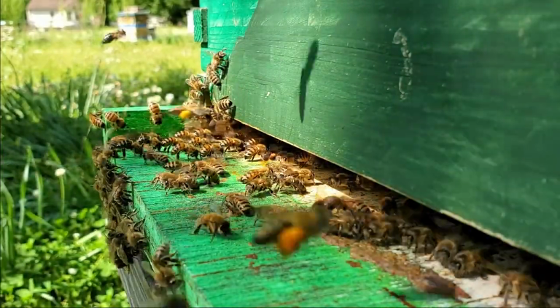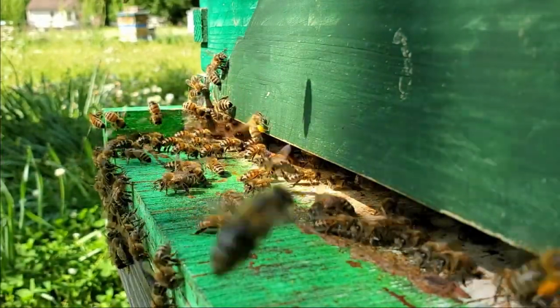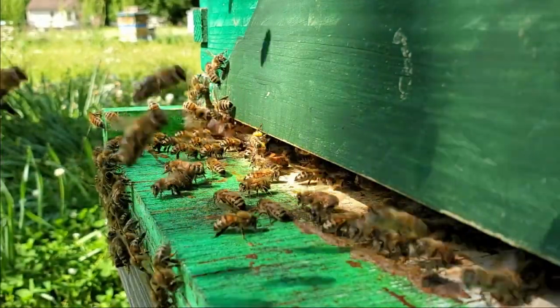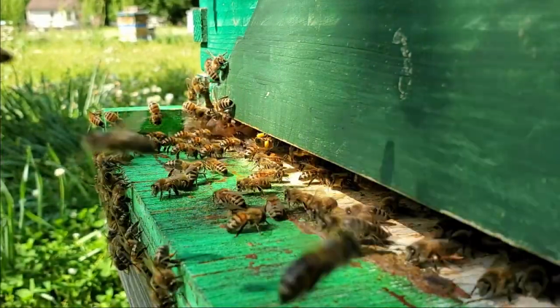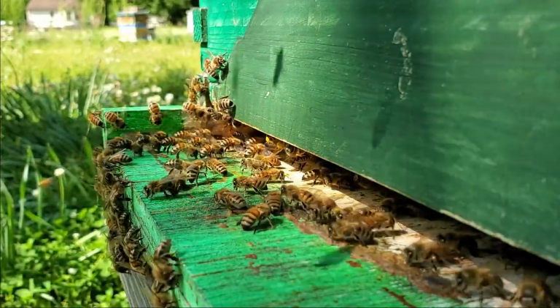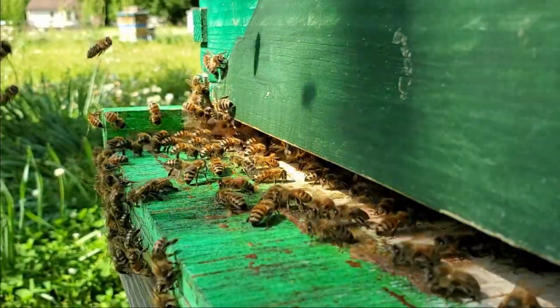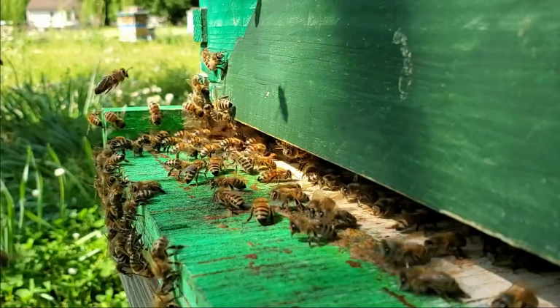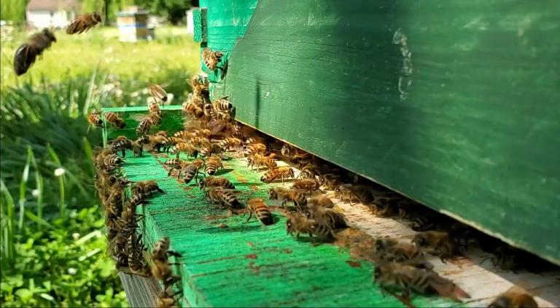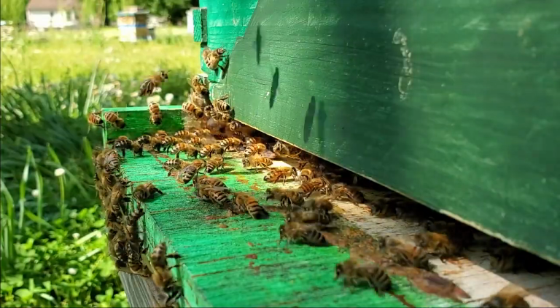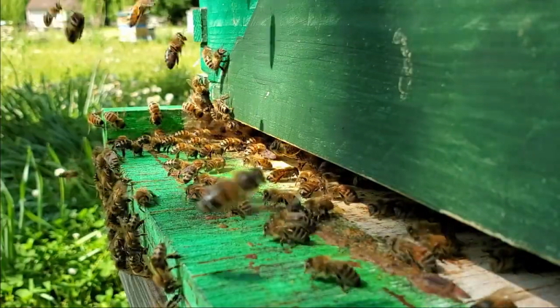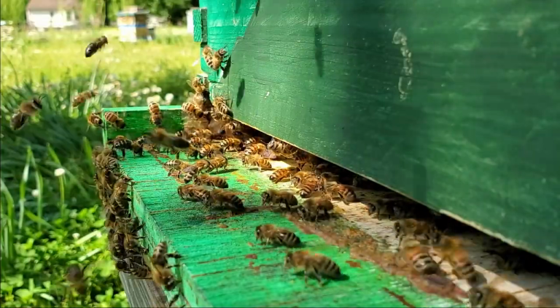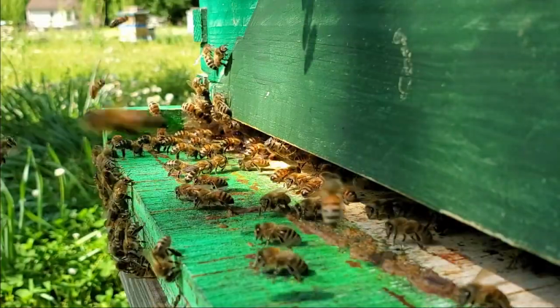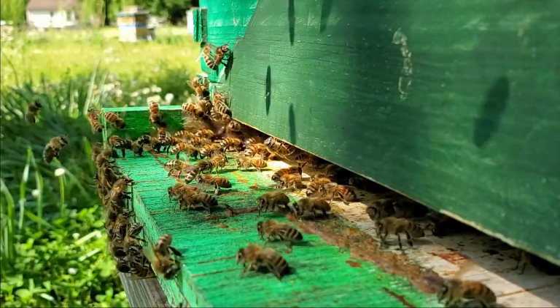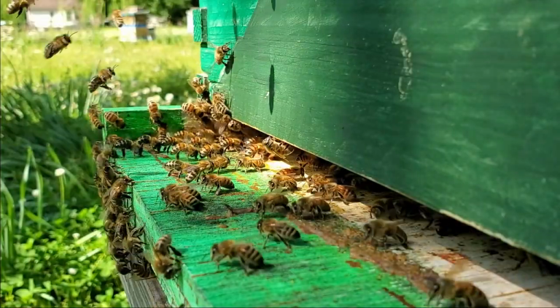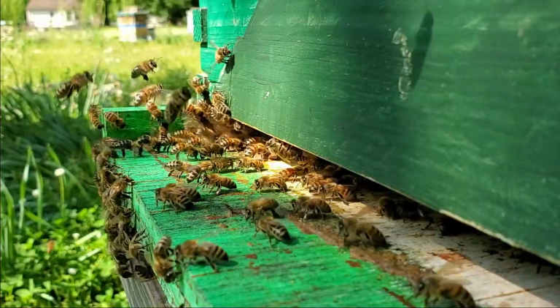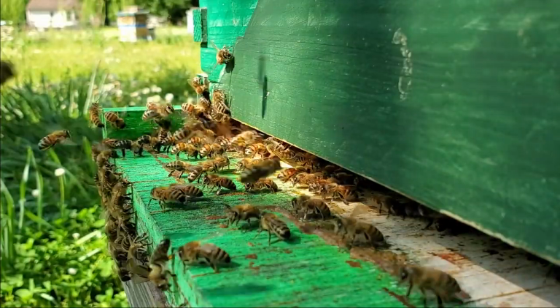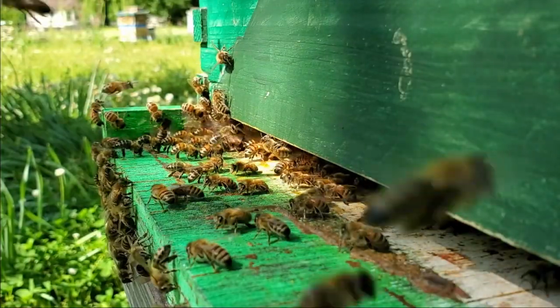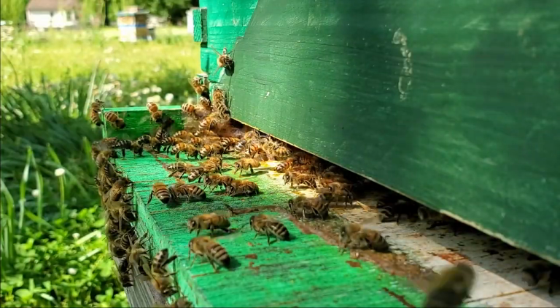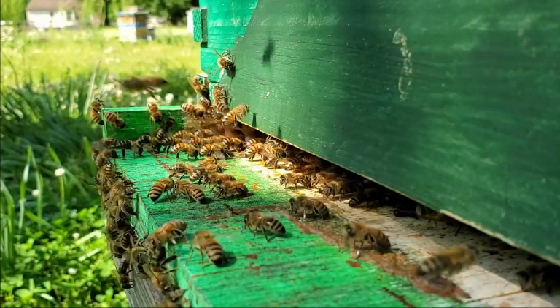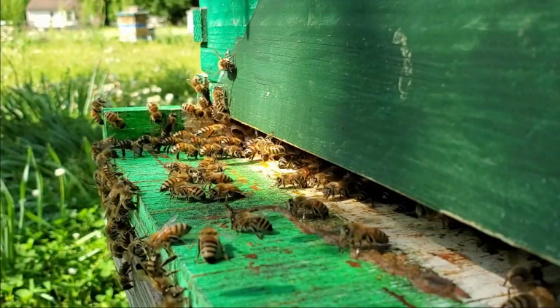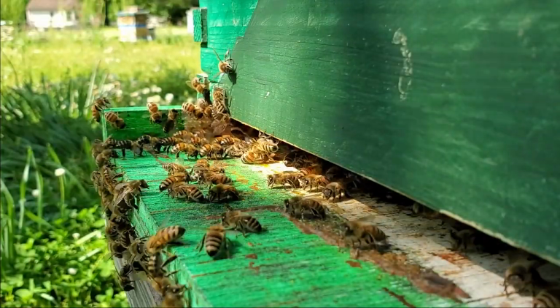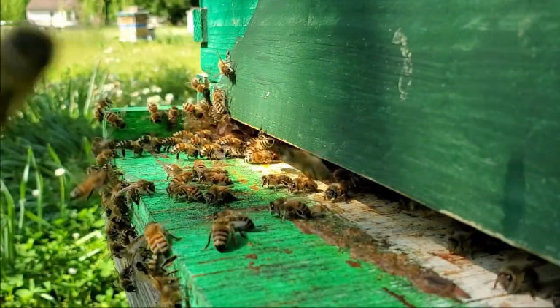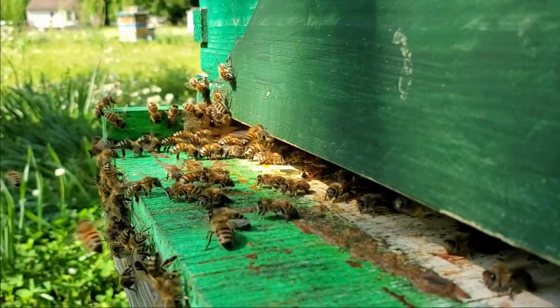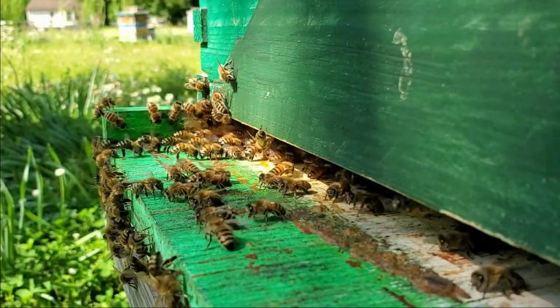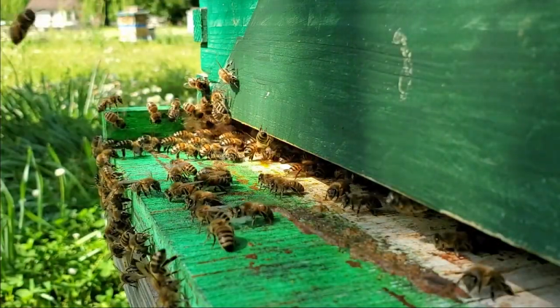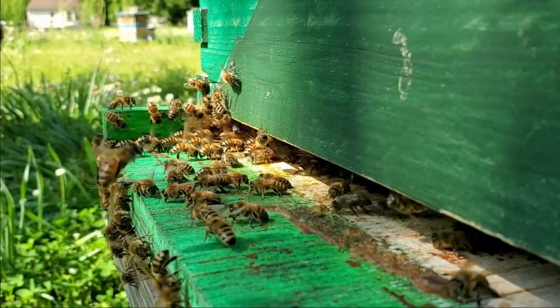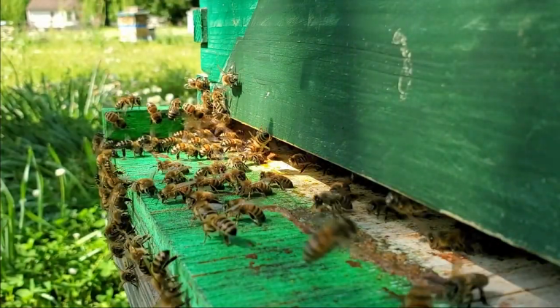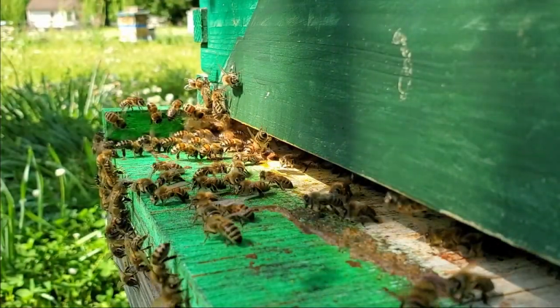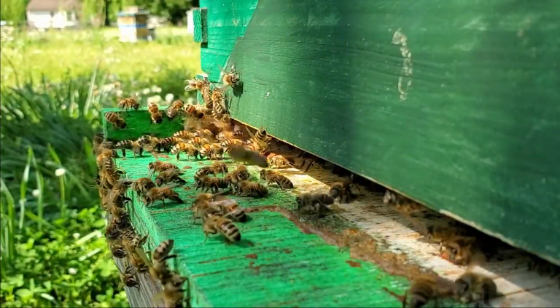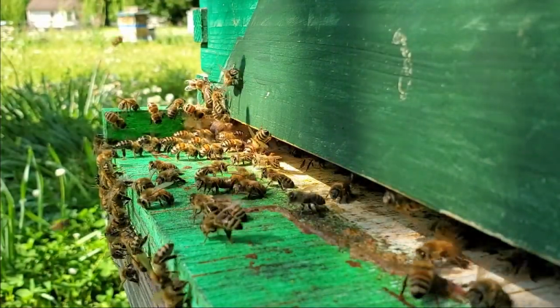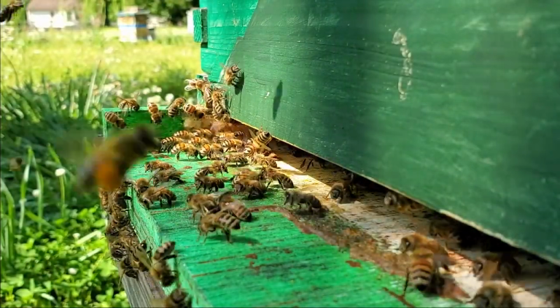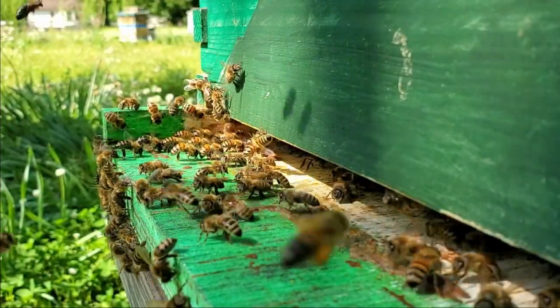We have ventilation, which means there are a lot of bees in there — it's very warm and they're trying to circulate air.